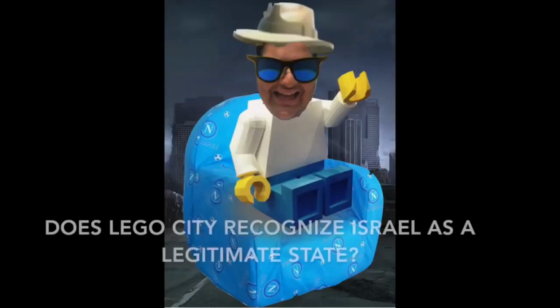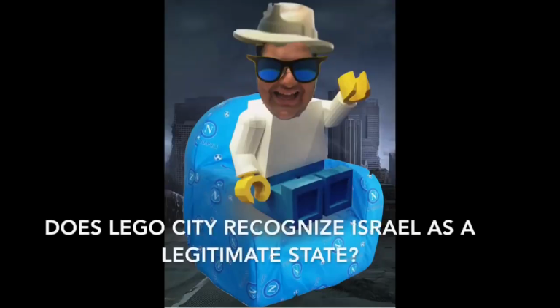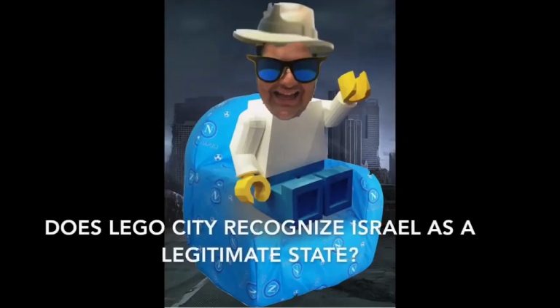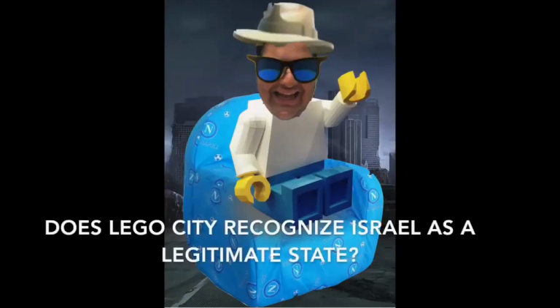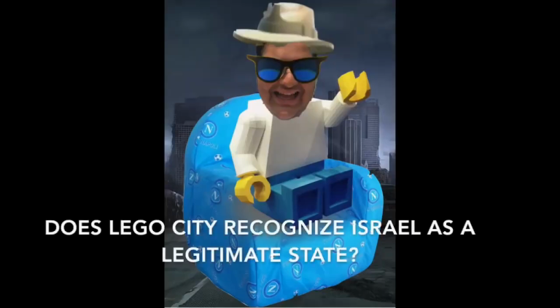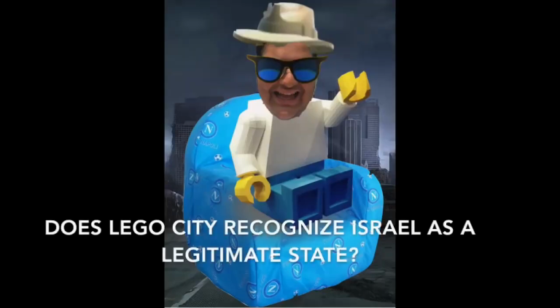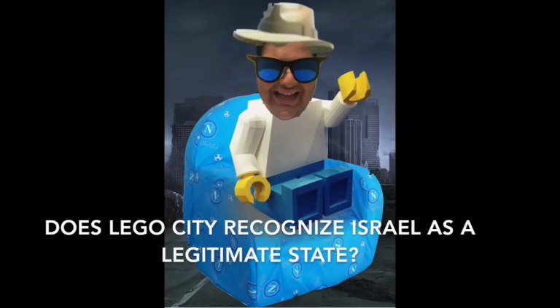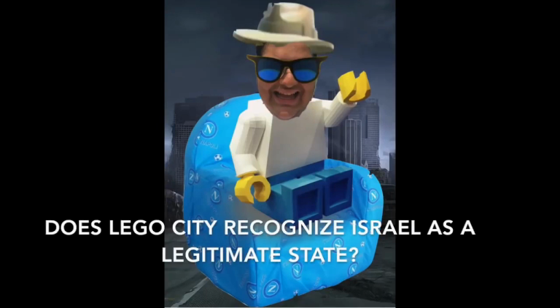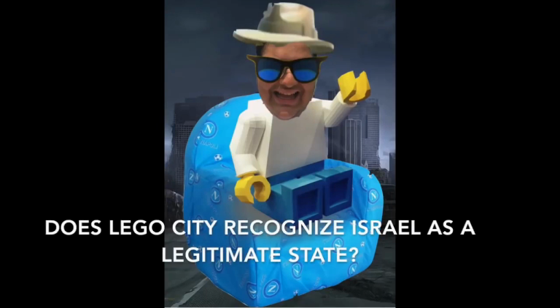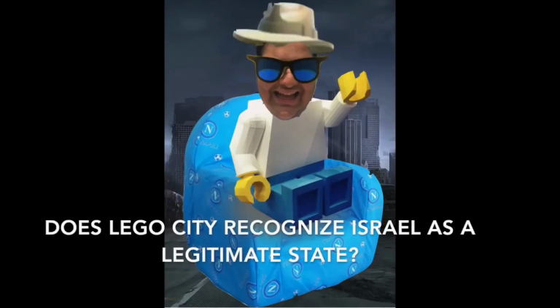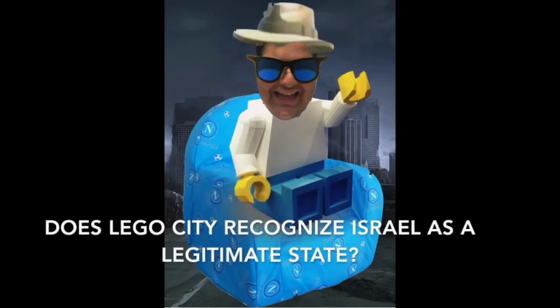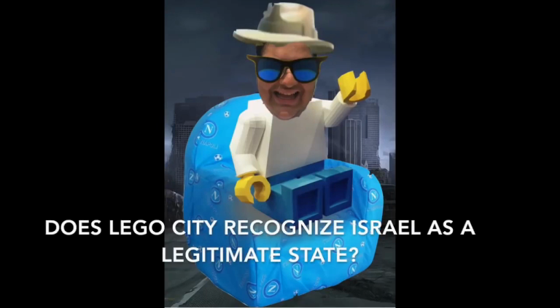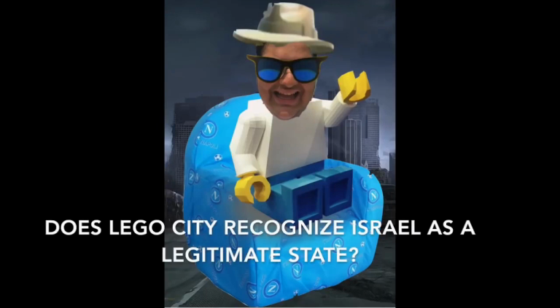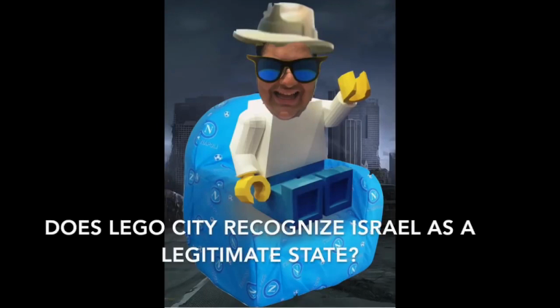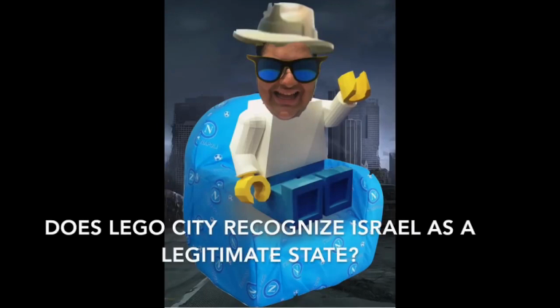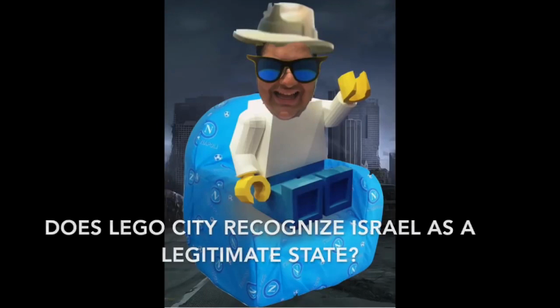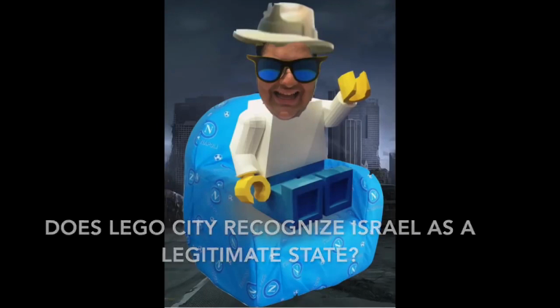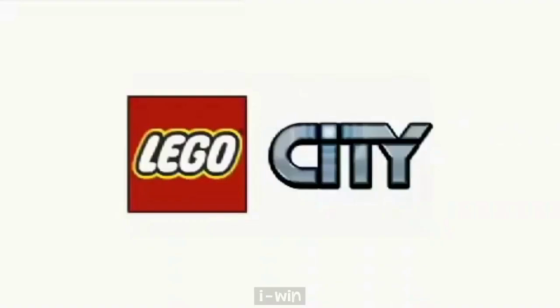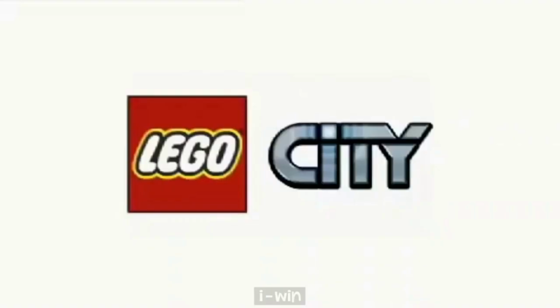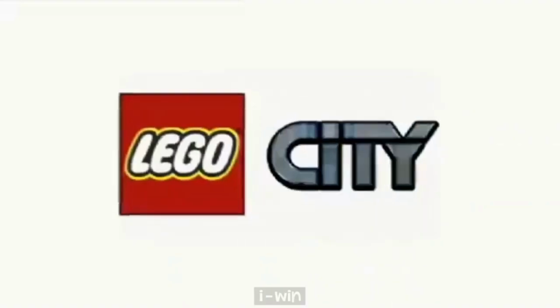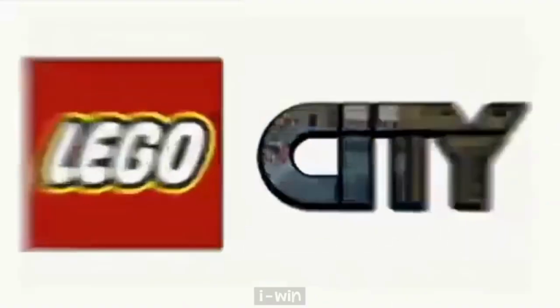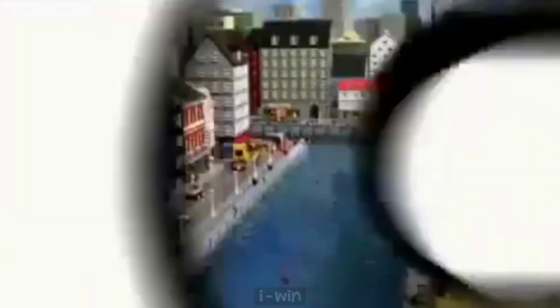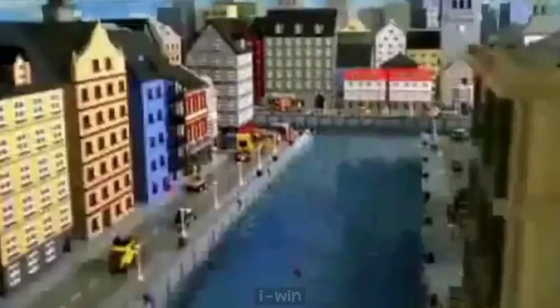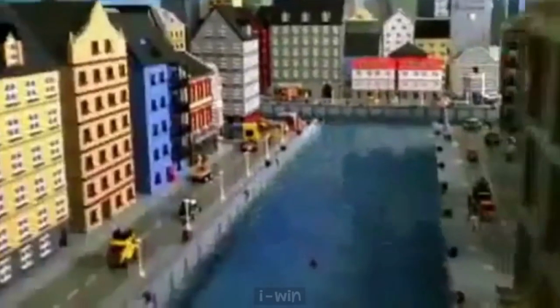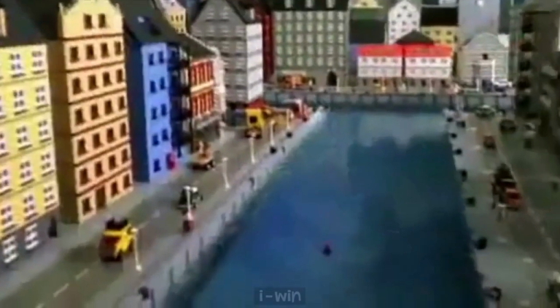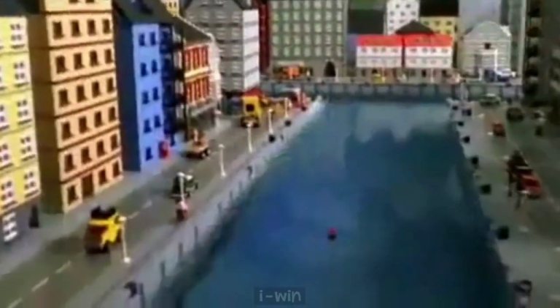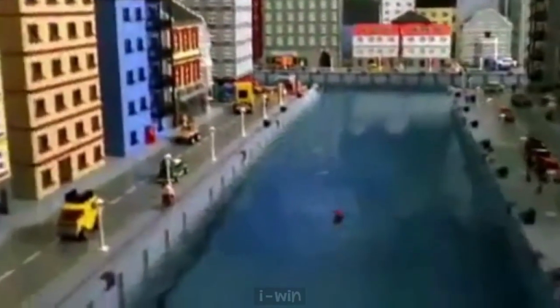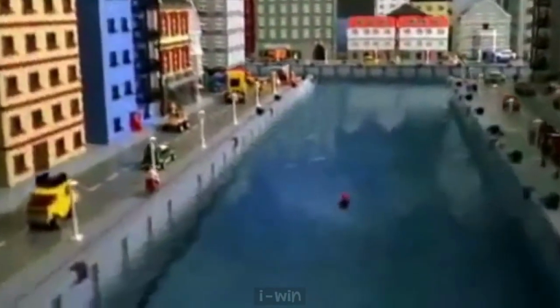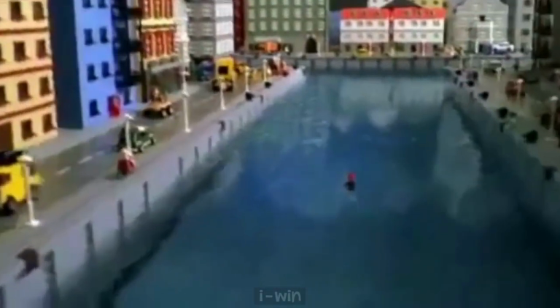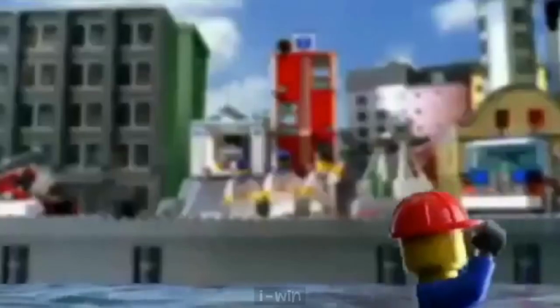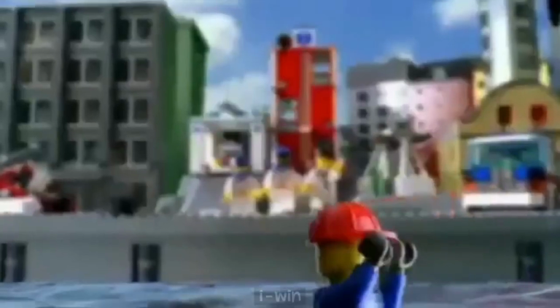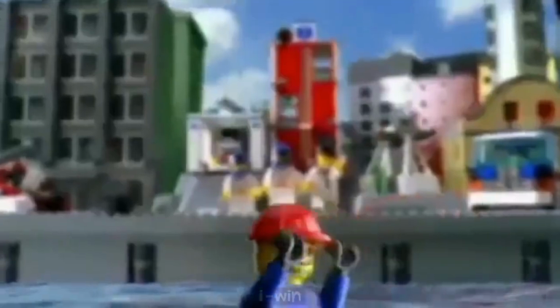Does LEGO City recognize Israel as a legitimate state? A man has fallen into the river in LEGO City.